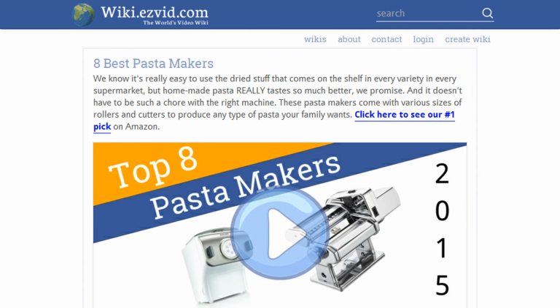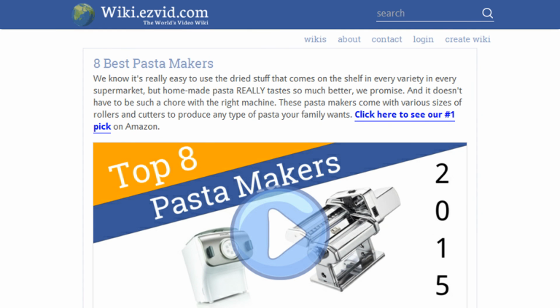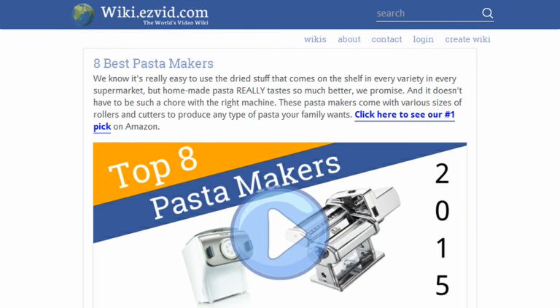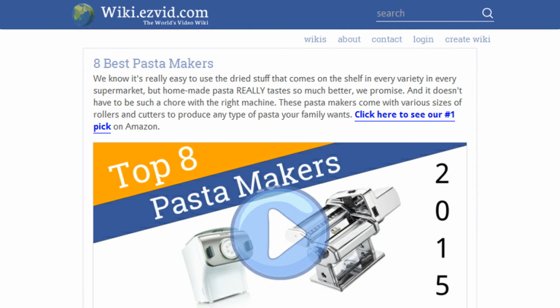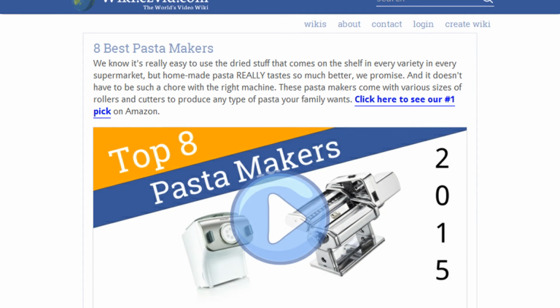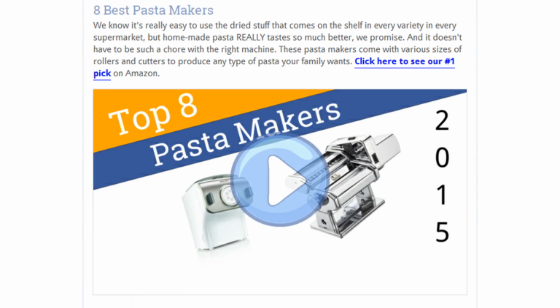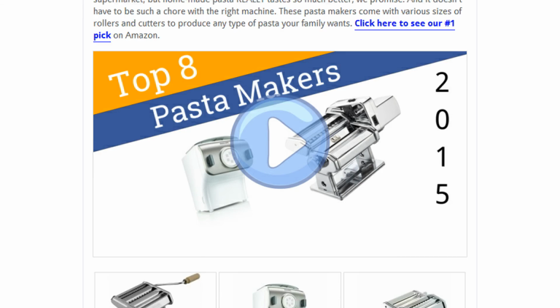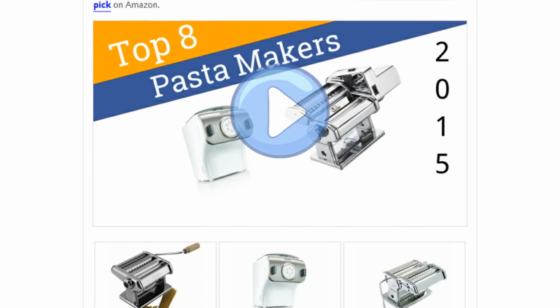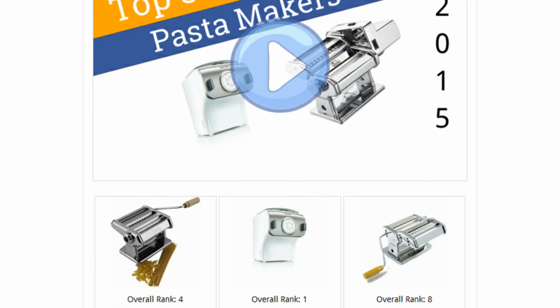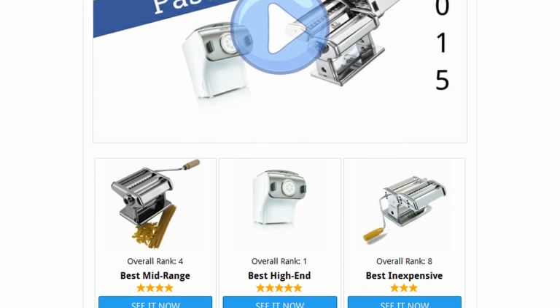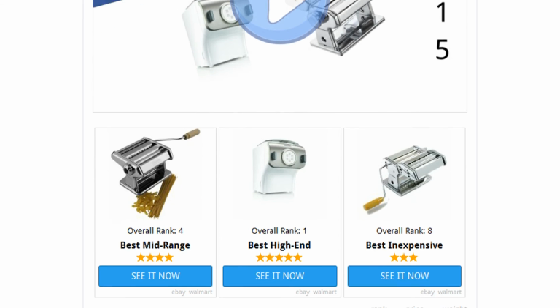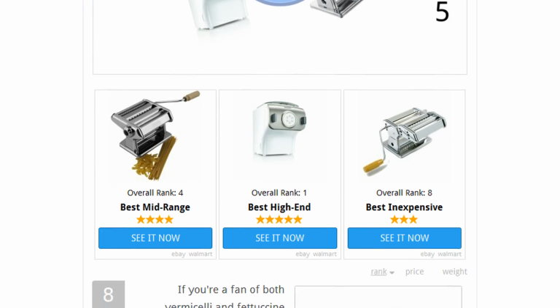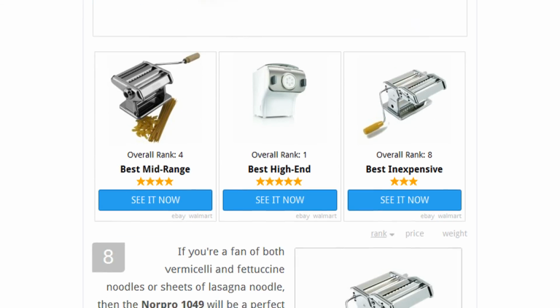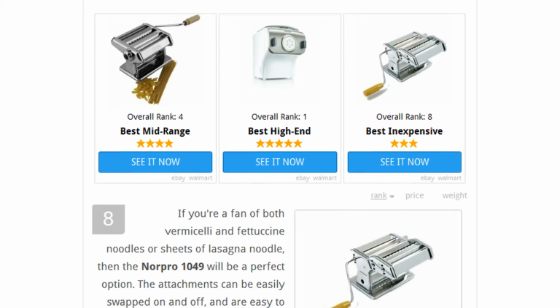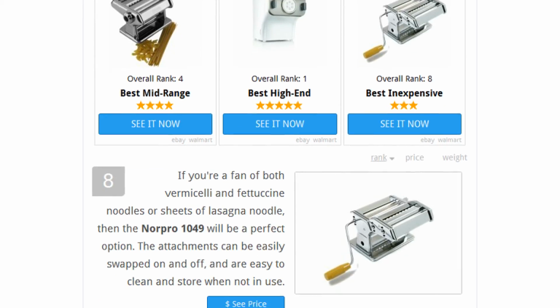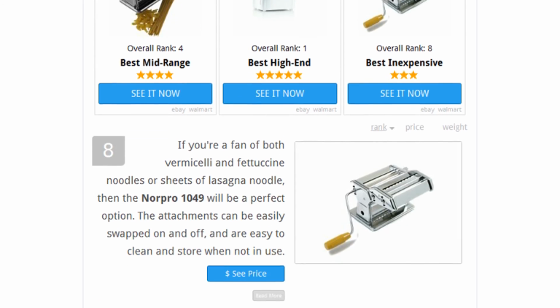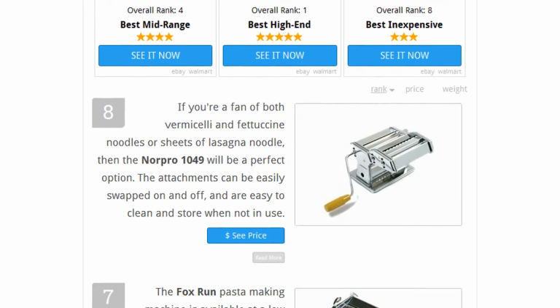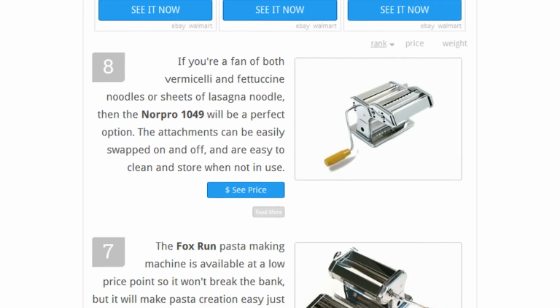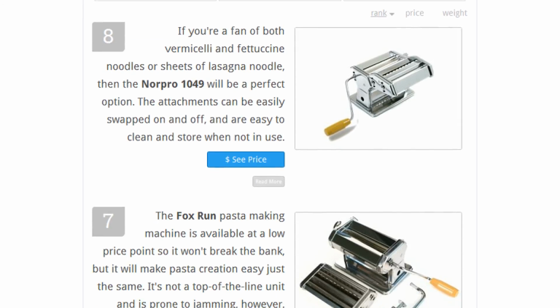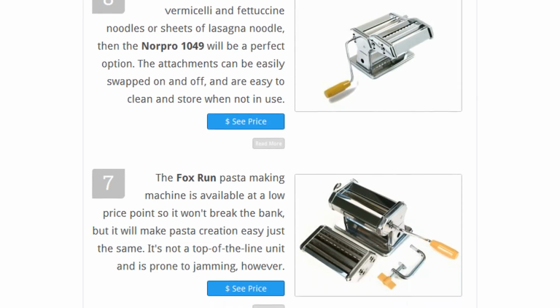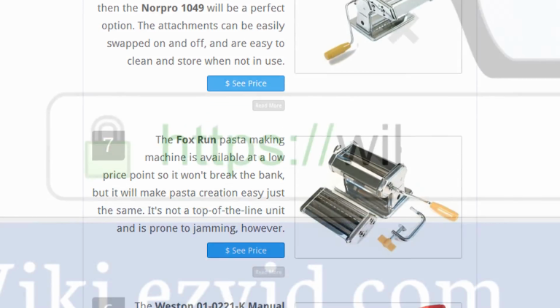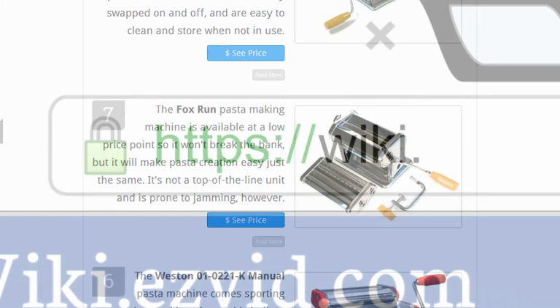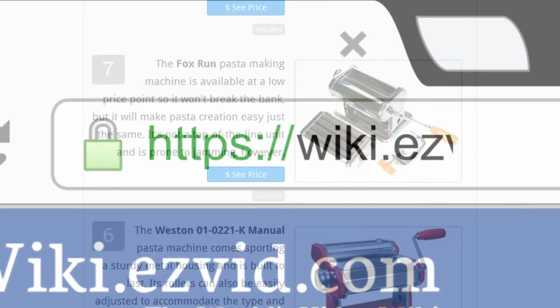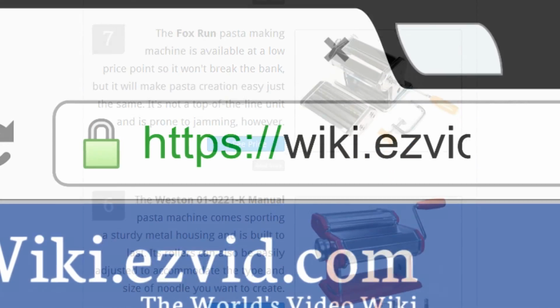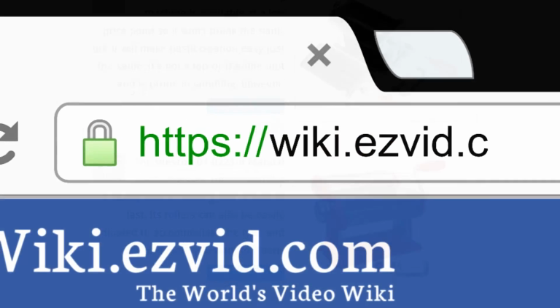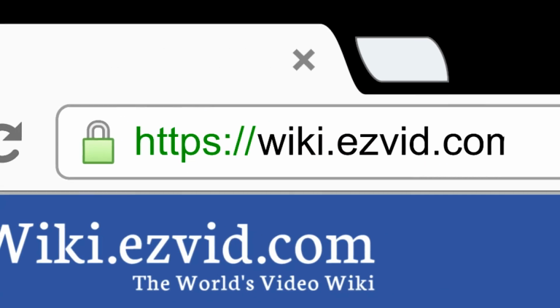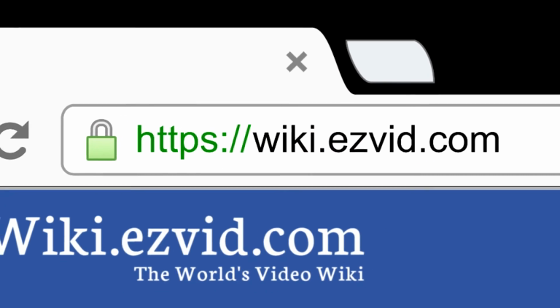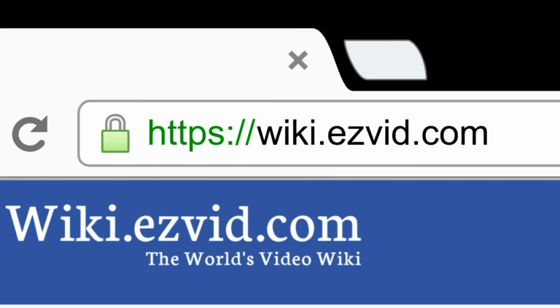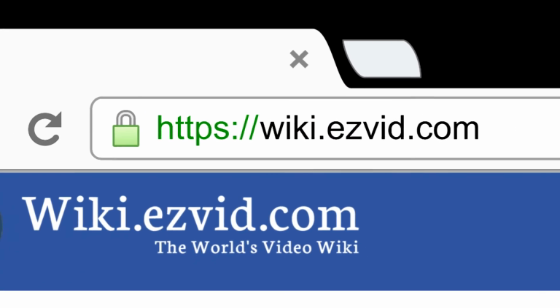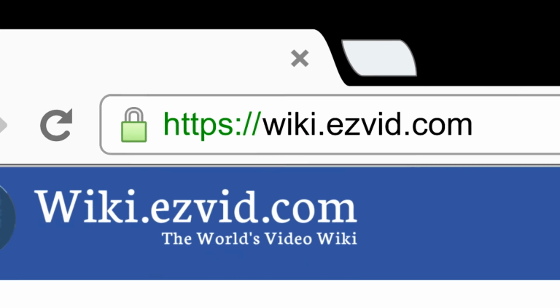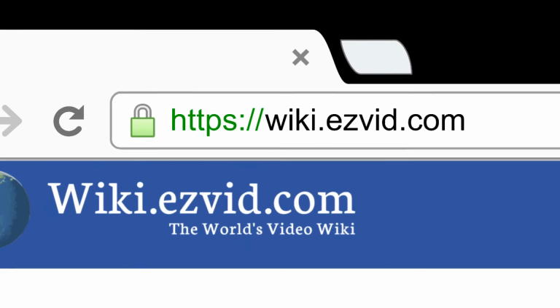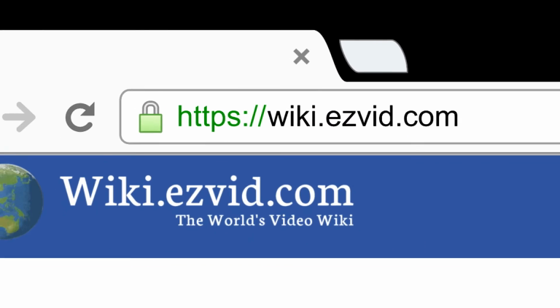To see all this stuff, go to wiki.easyvid.com and search for pasta makers, or click beneath this video.